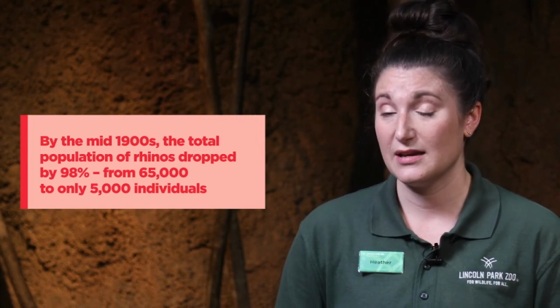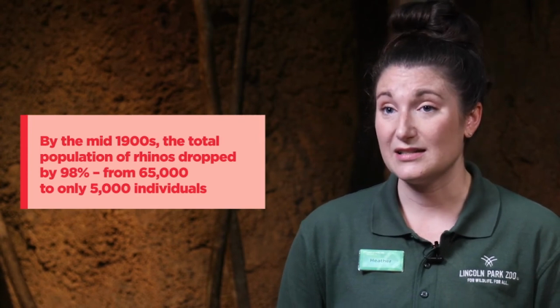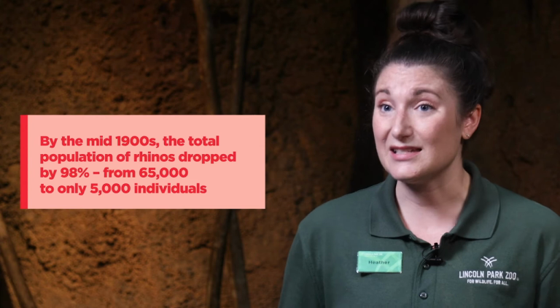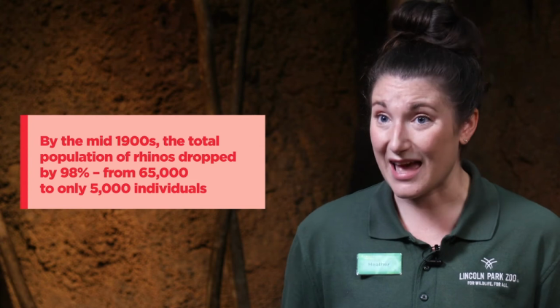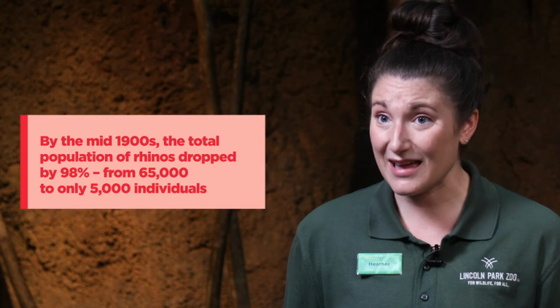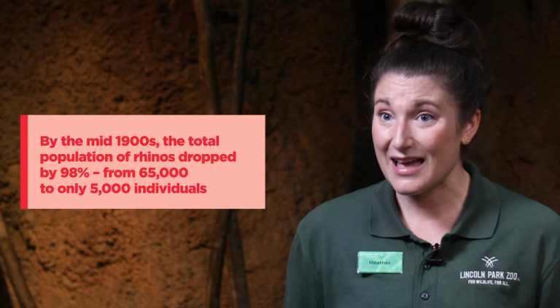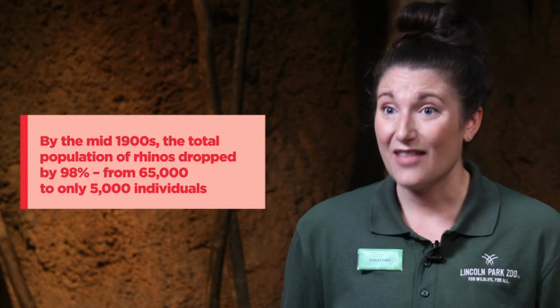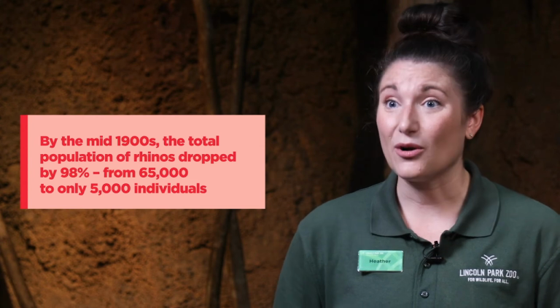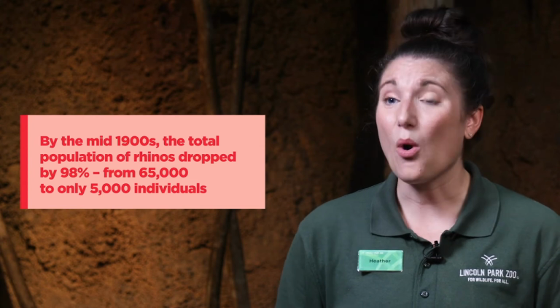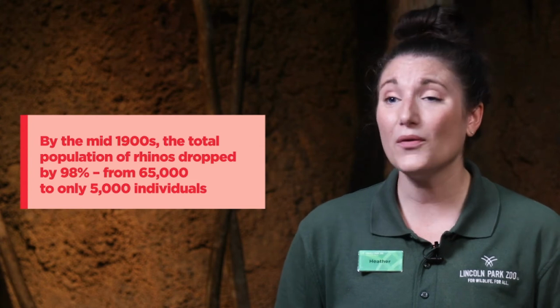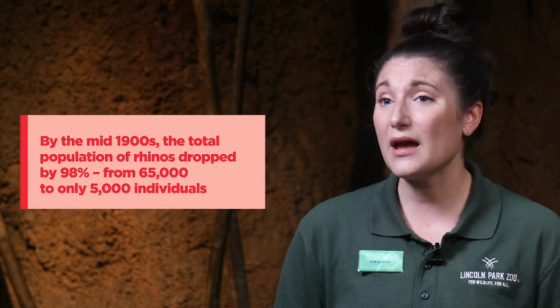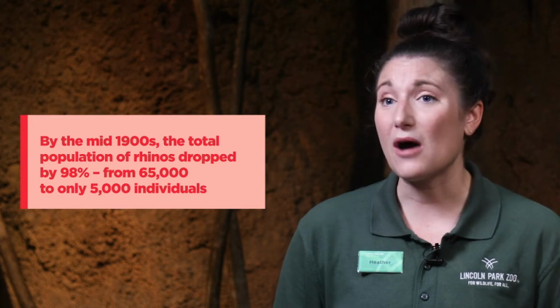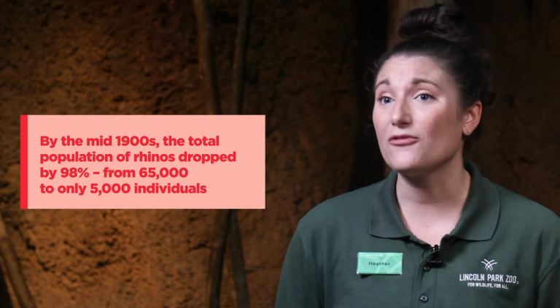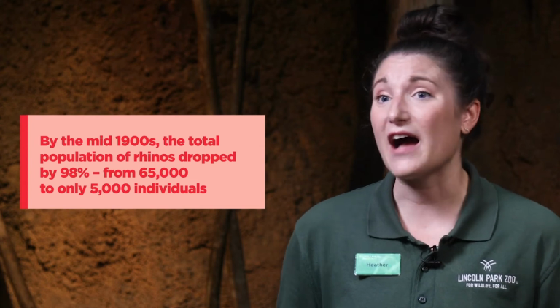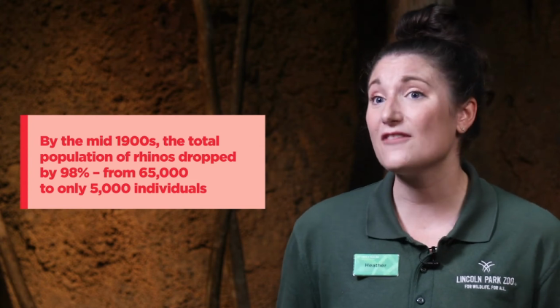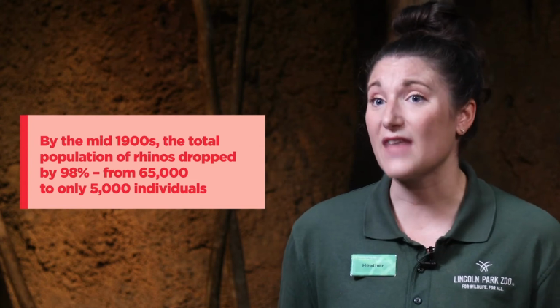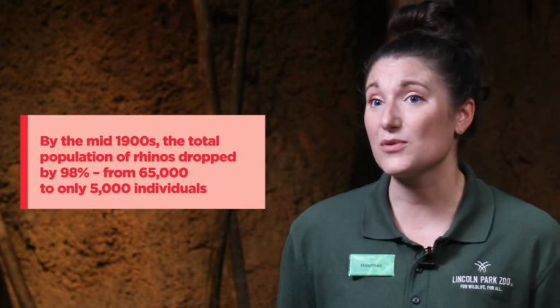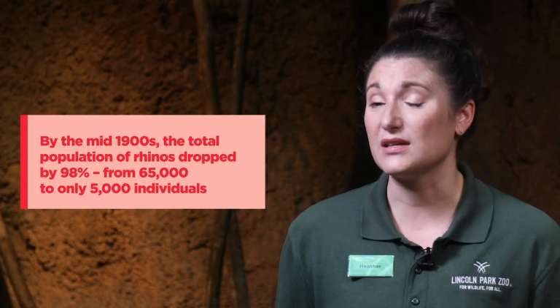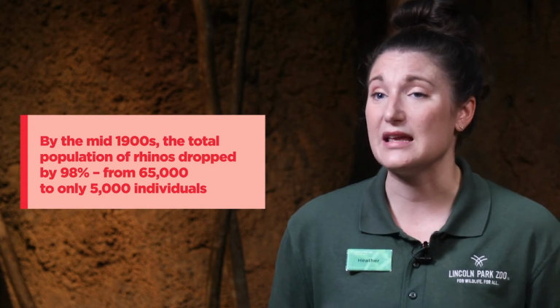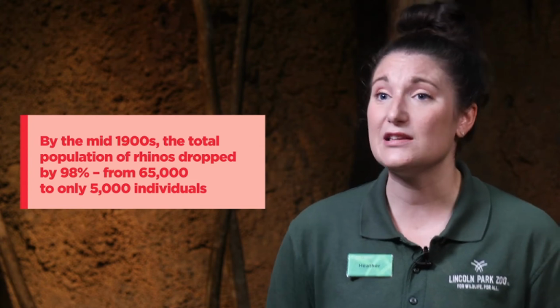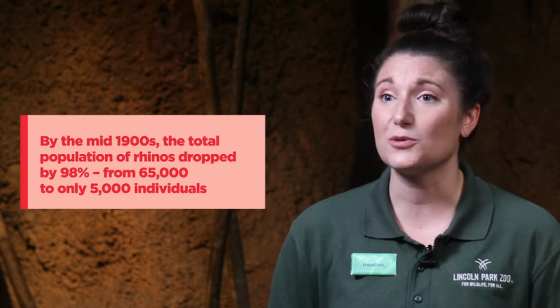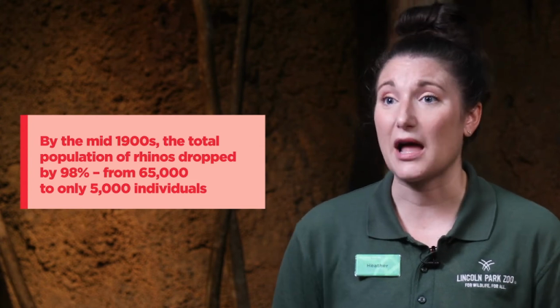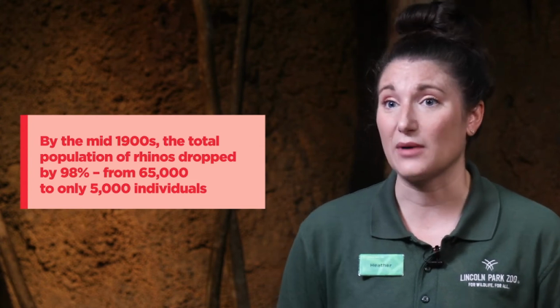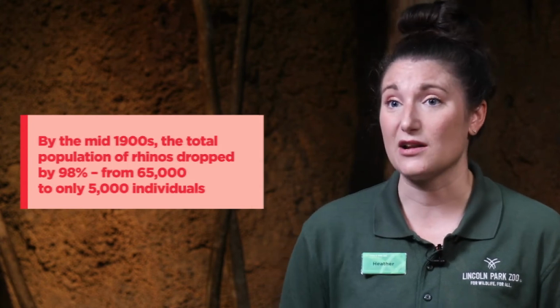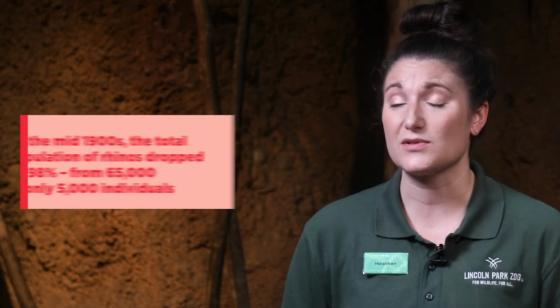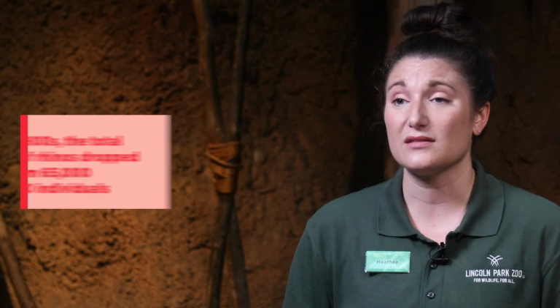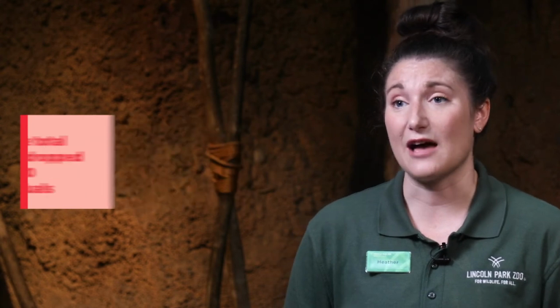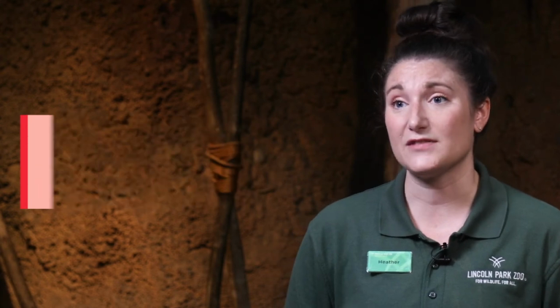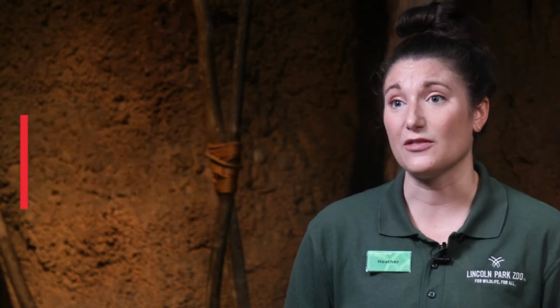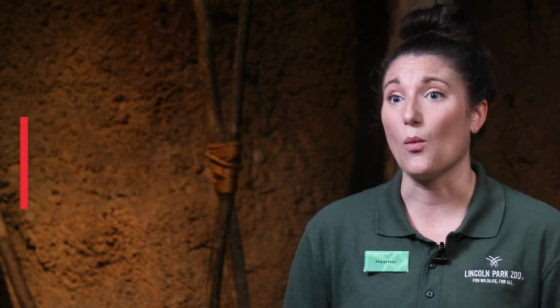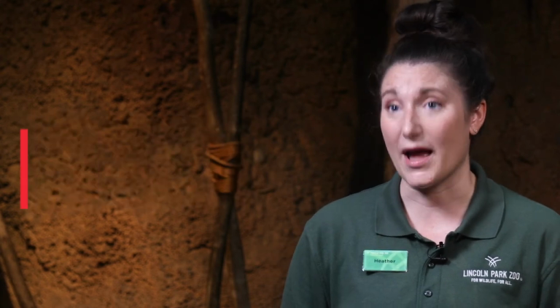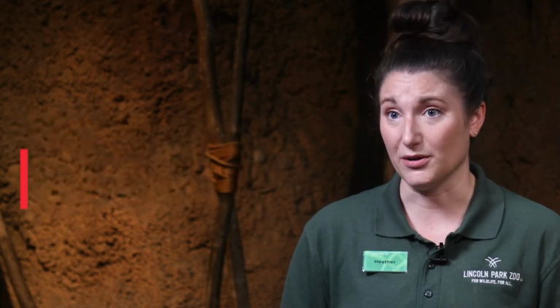Today, there are only about 5,000 Eastern black rhinos left in the wild.